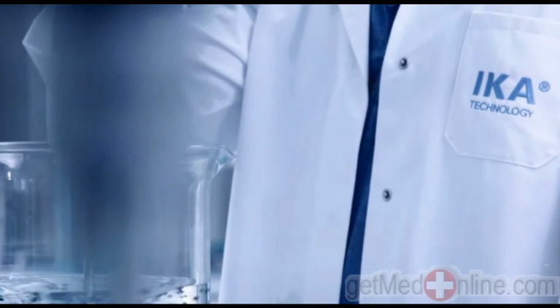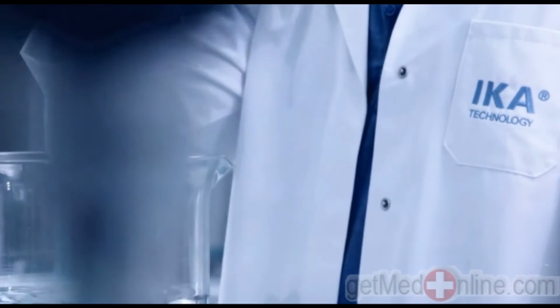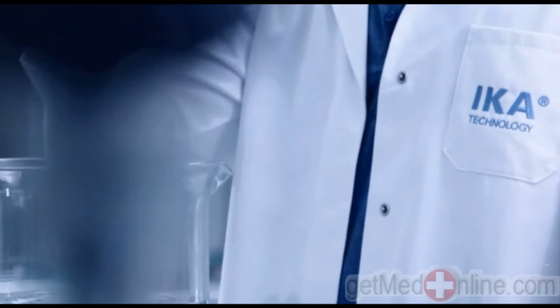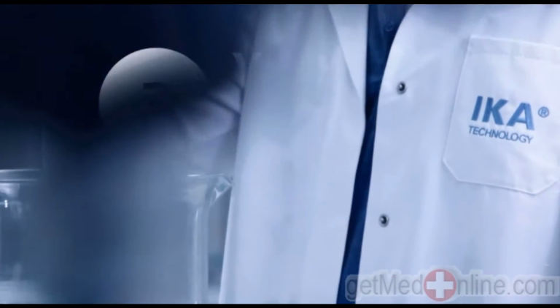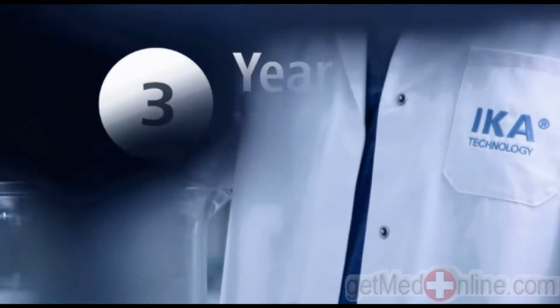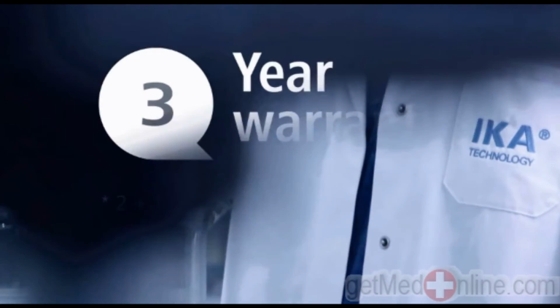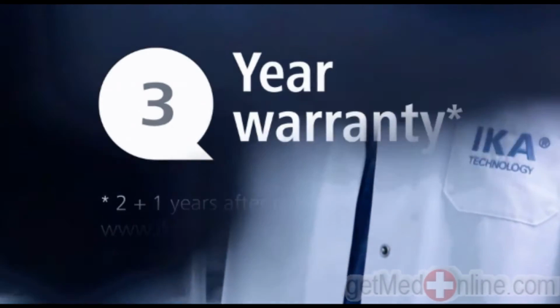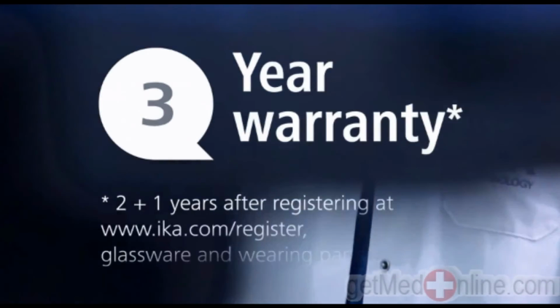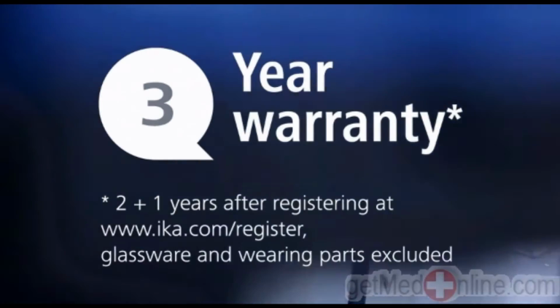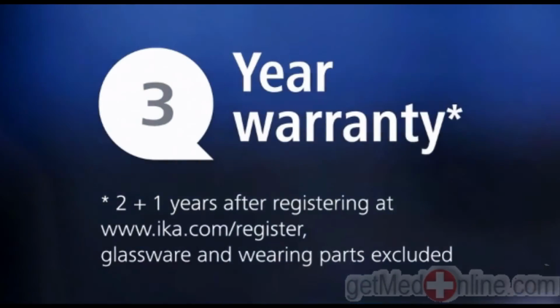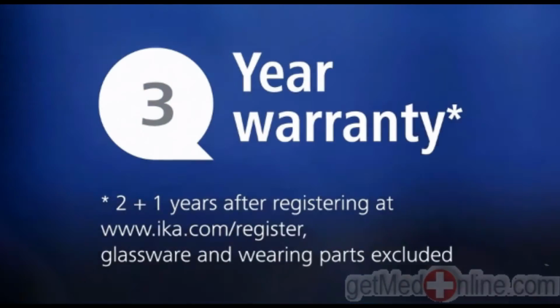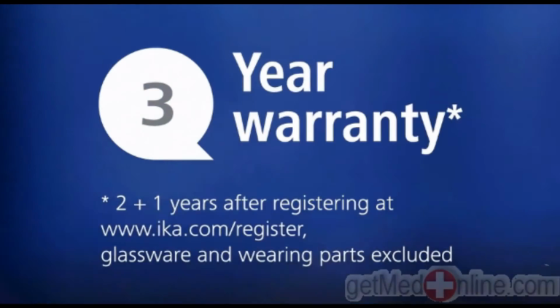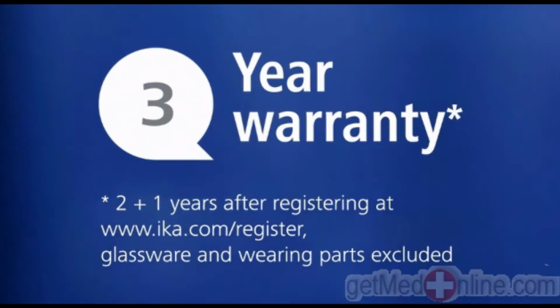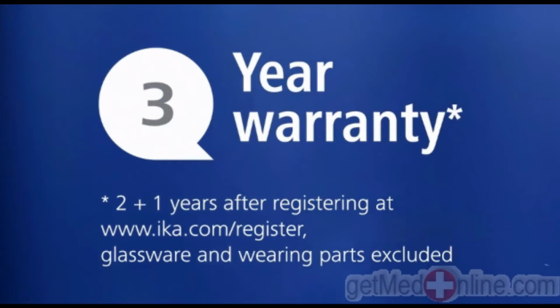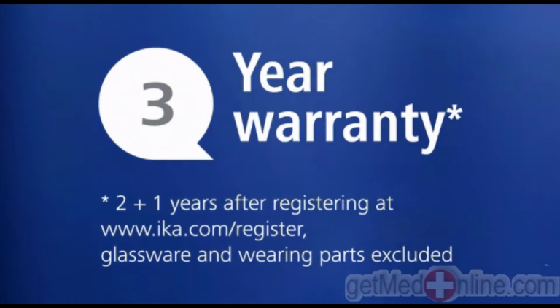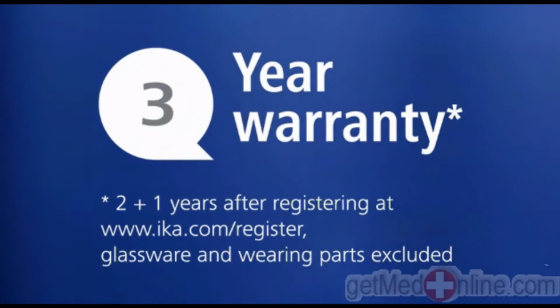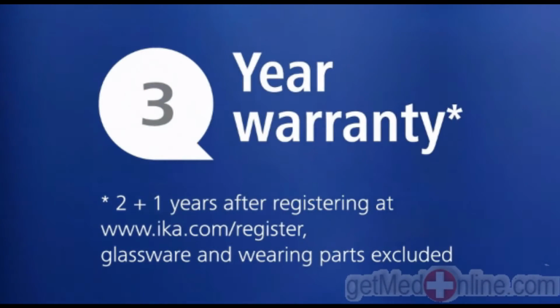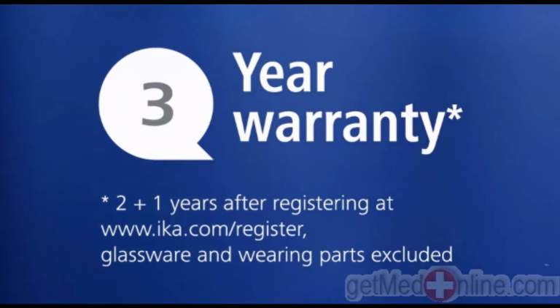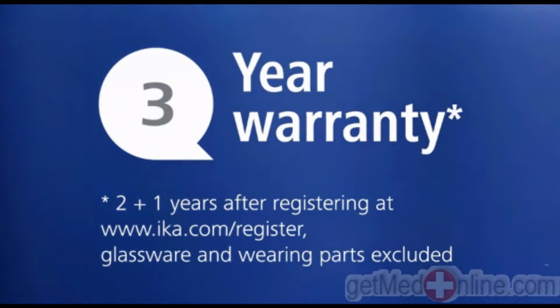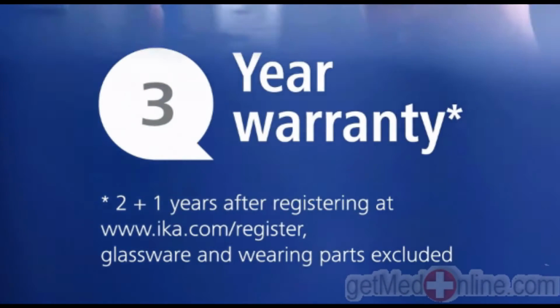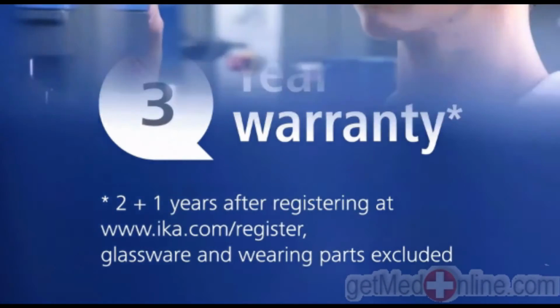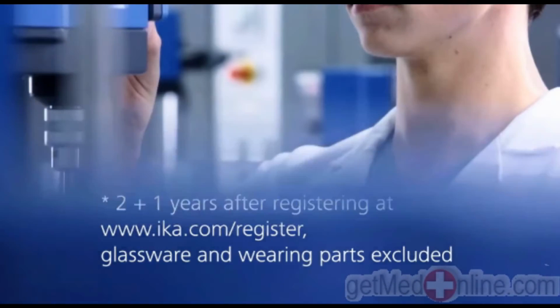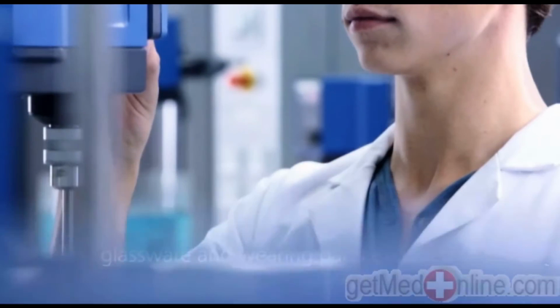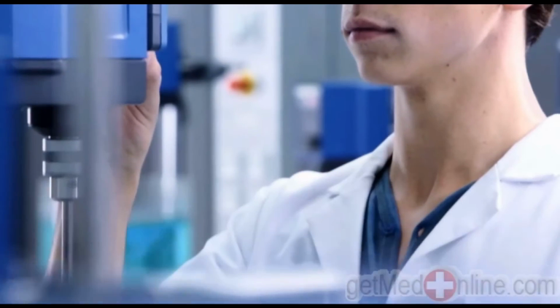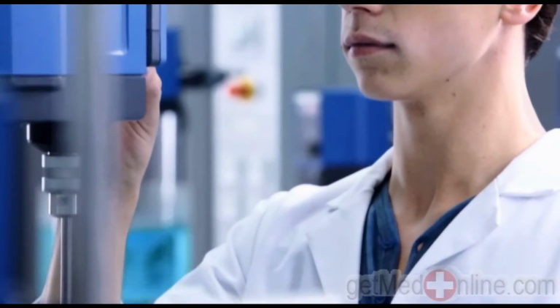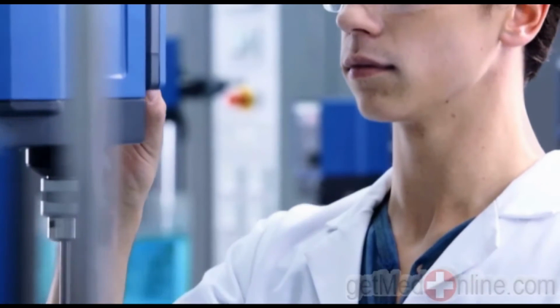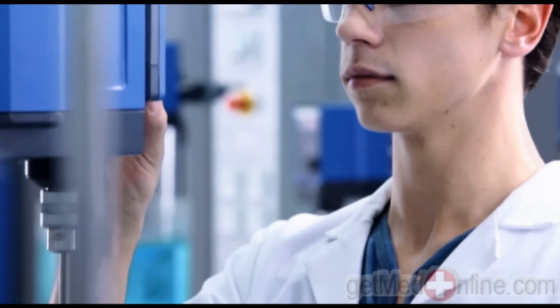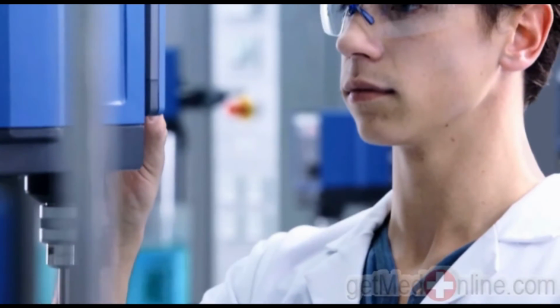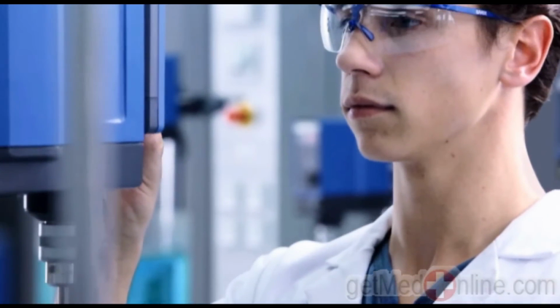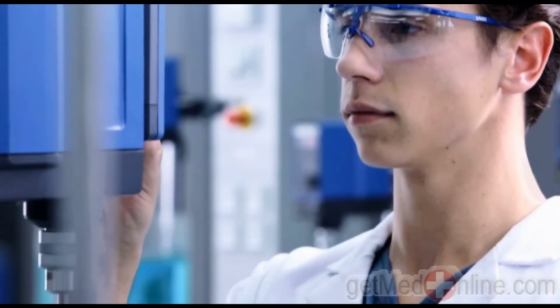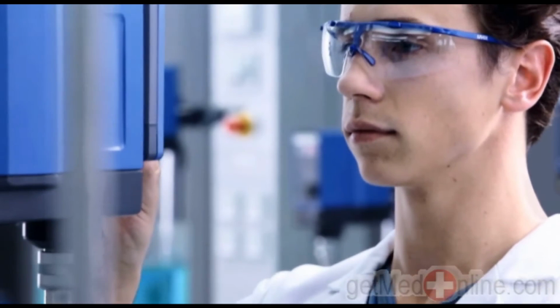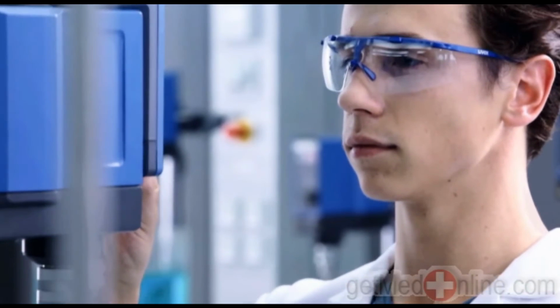Three-year warranty as standard, with two plus one years when registering your instrument.